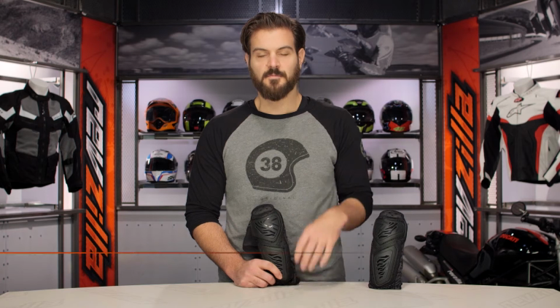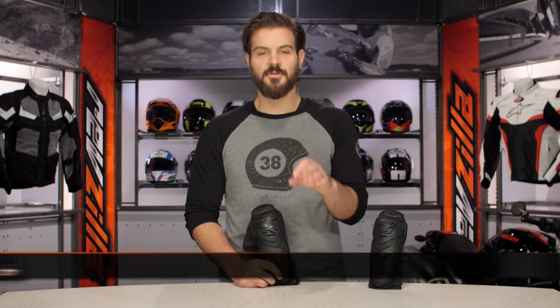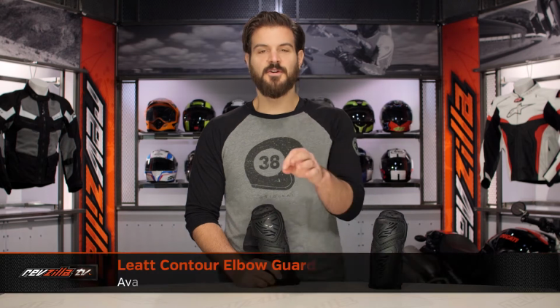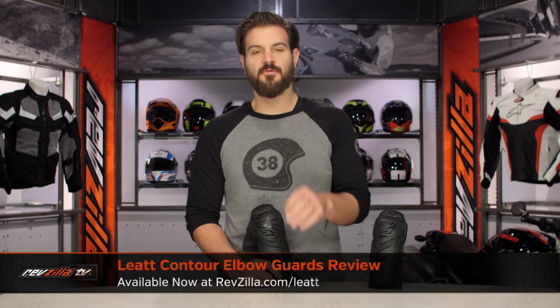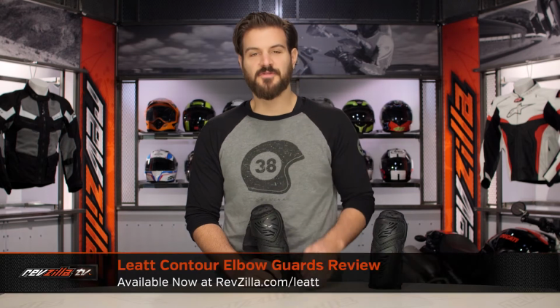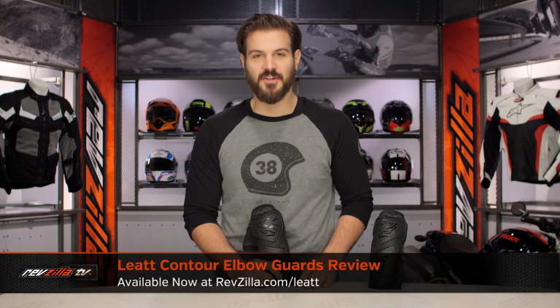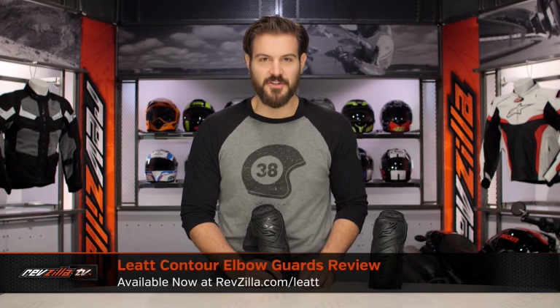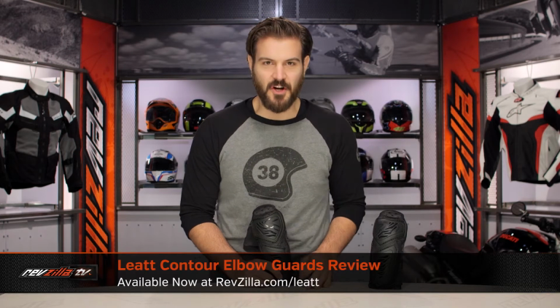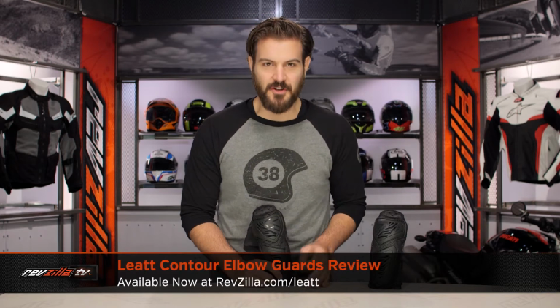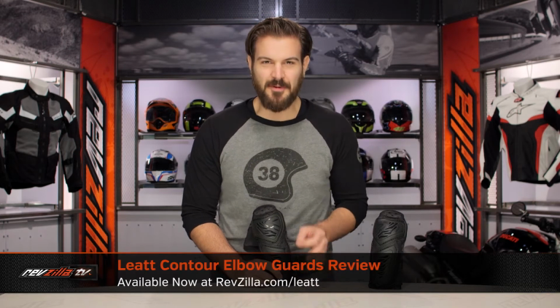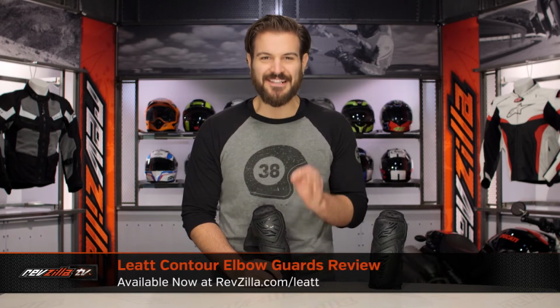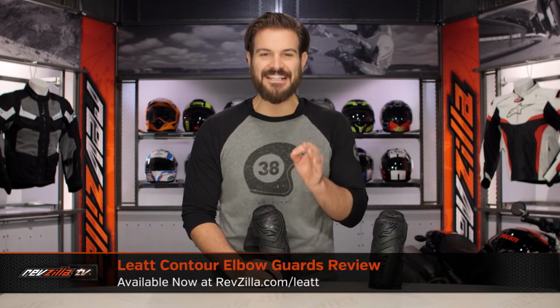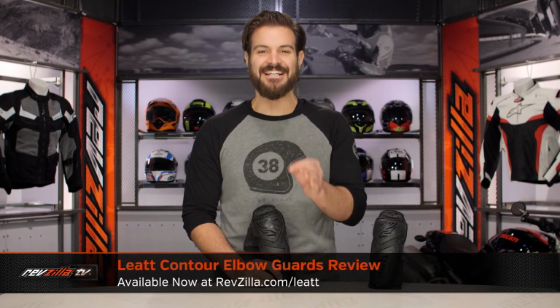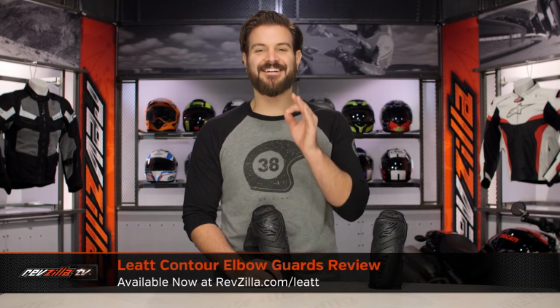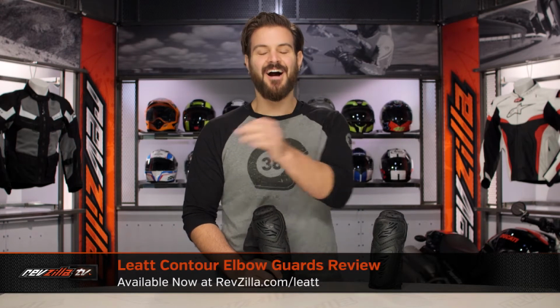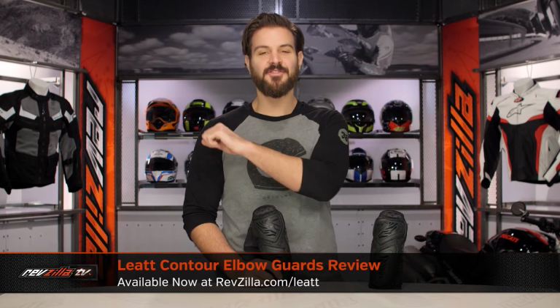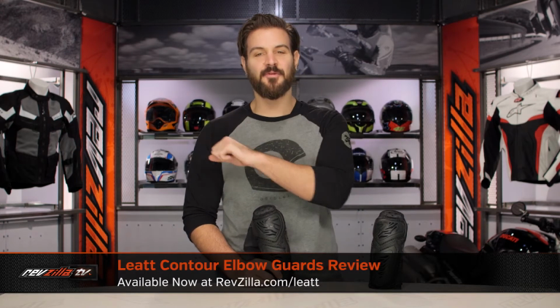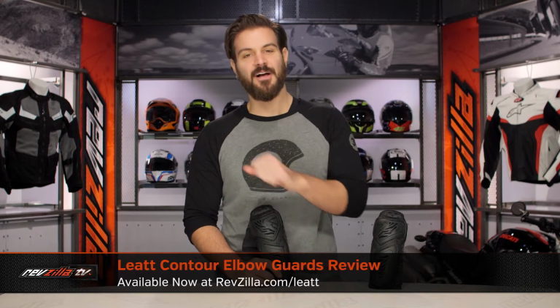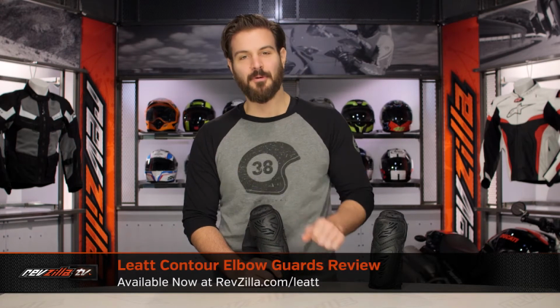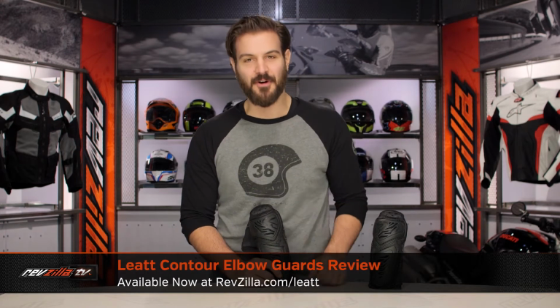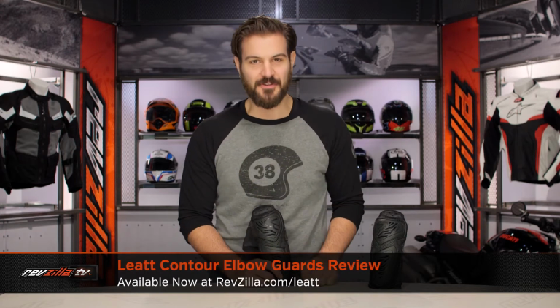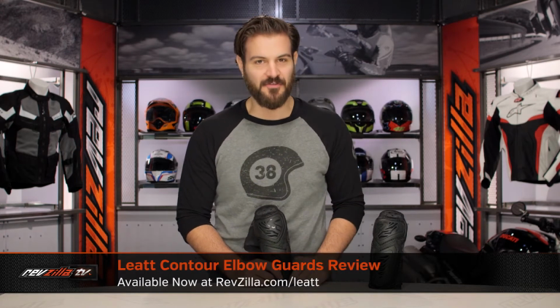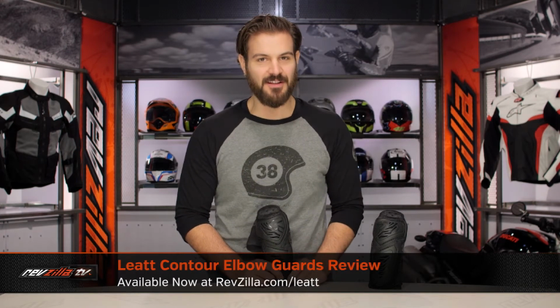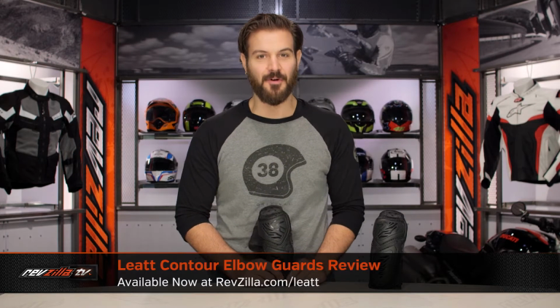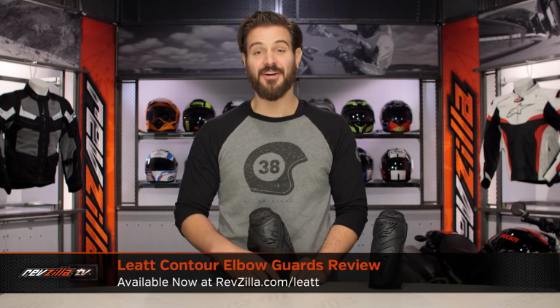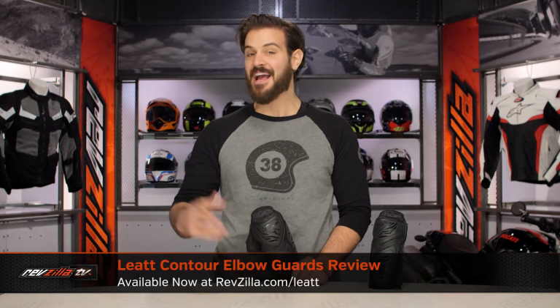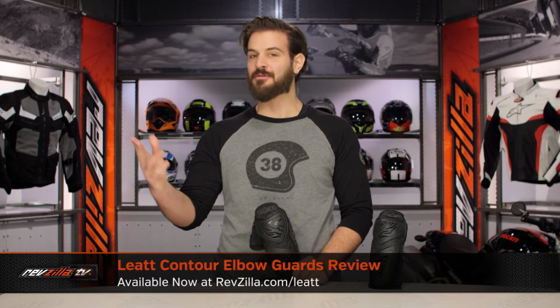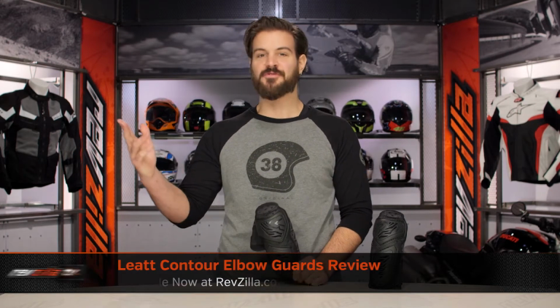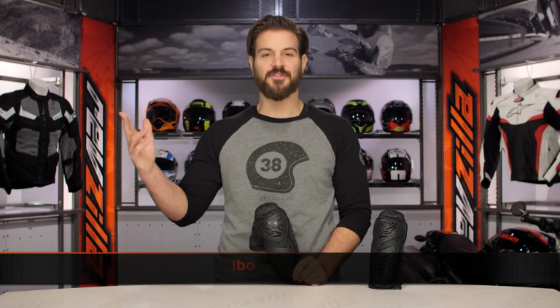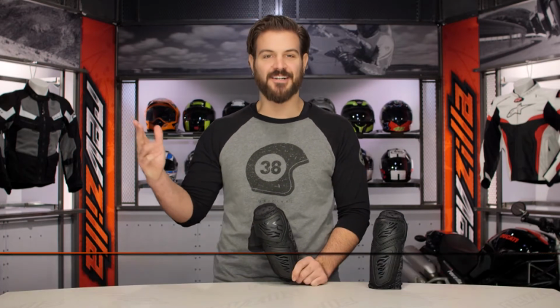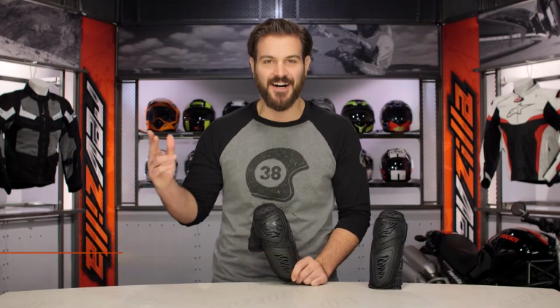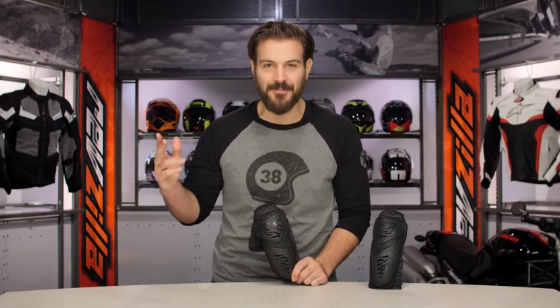Spurgeon here with RevZilla to talk to you today about the Leatt Contour Elbow Guards available at RevZilla.com.